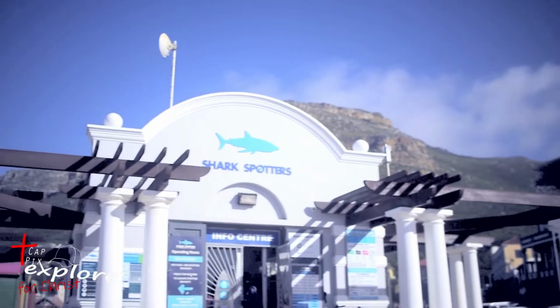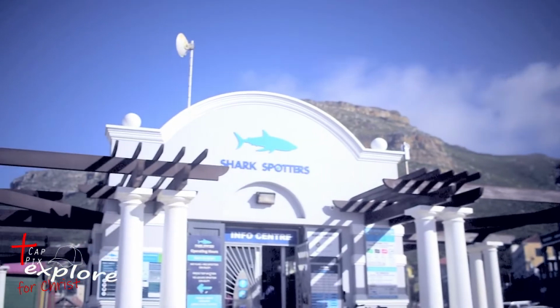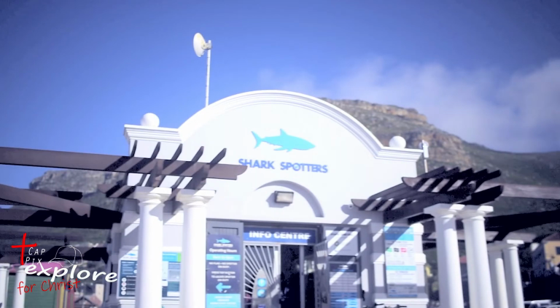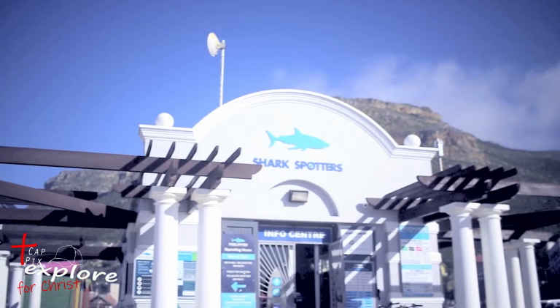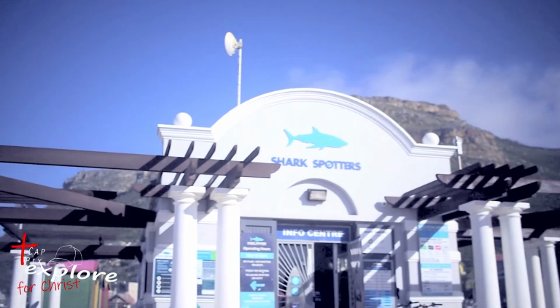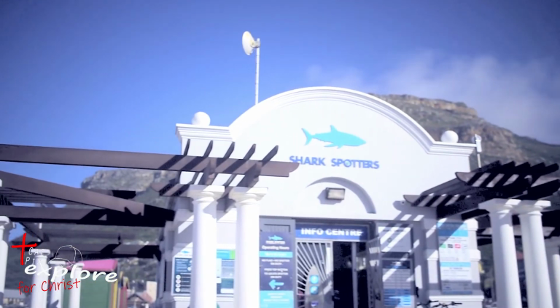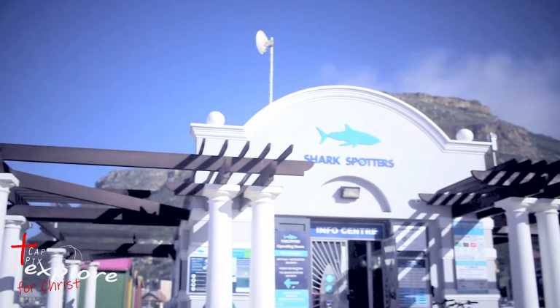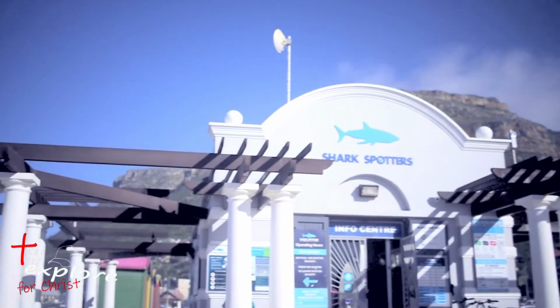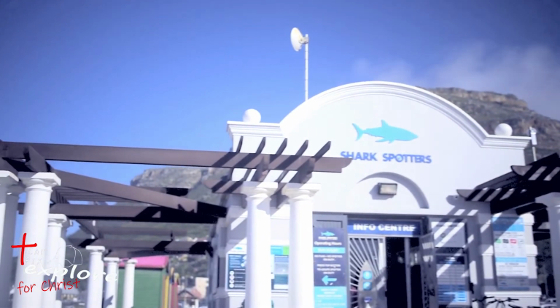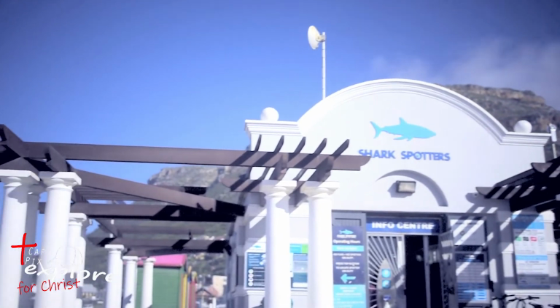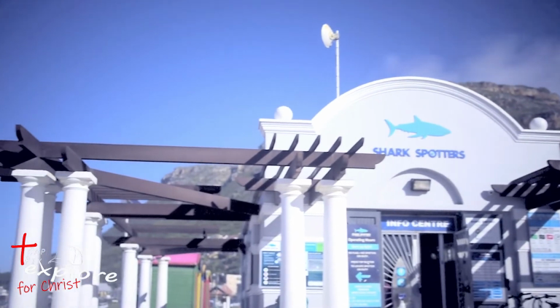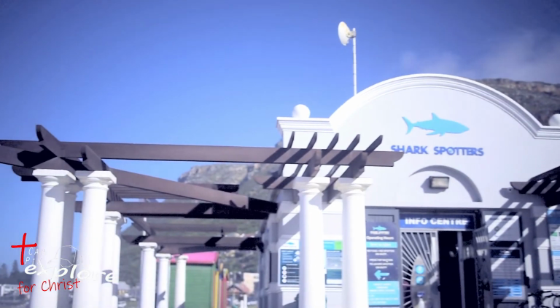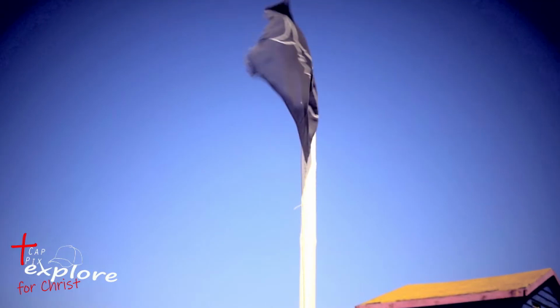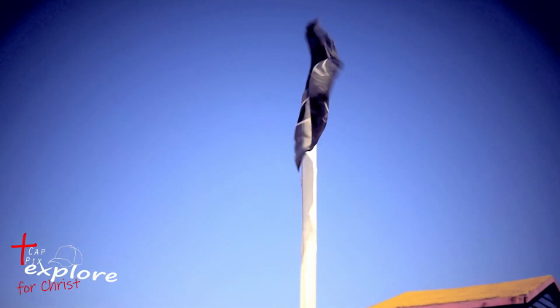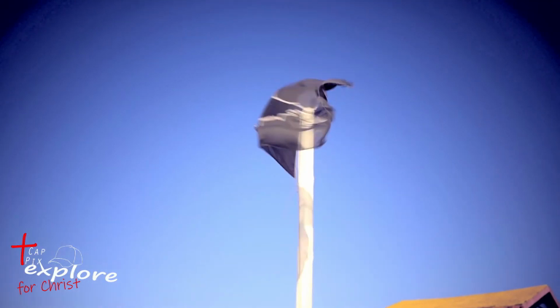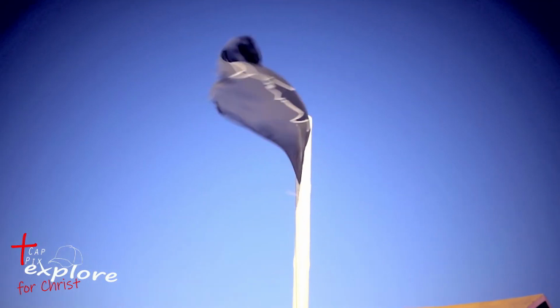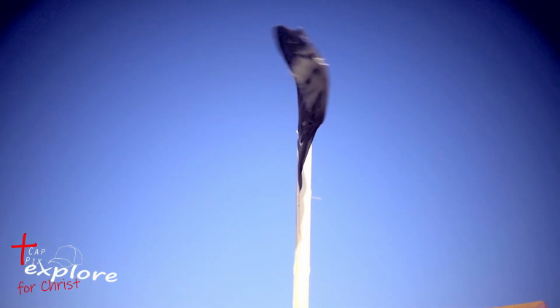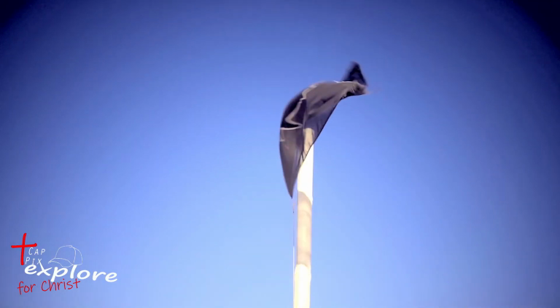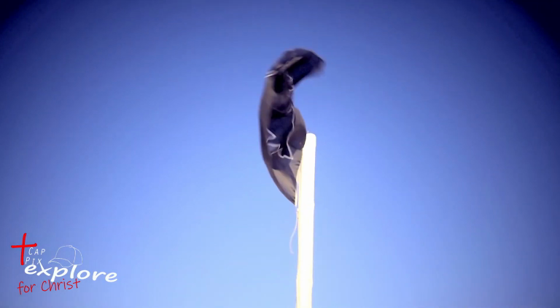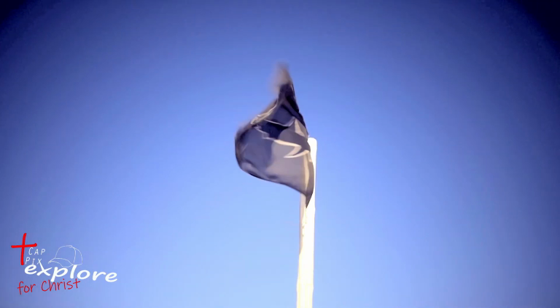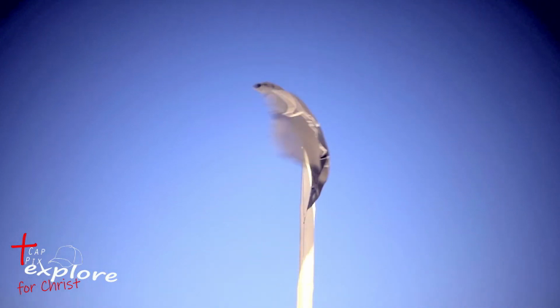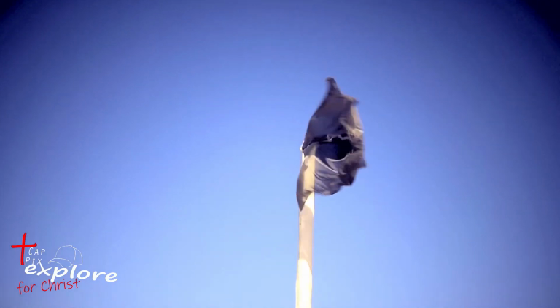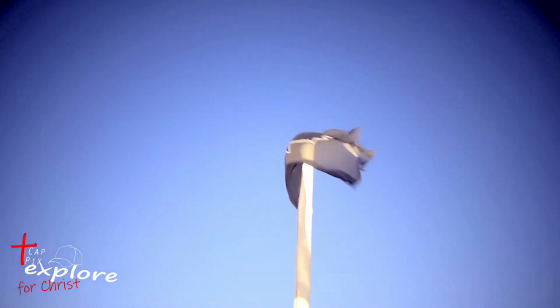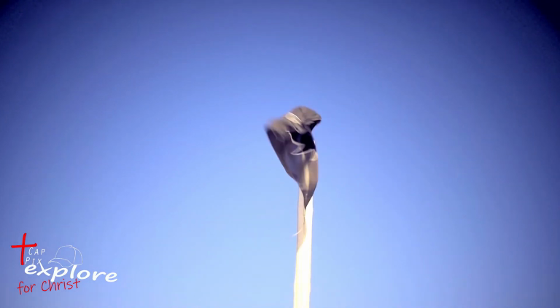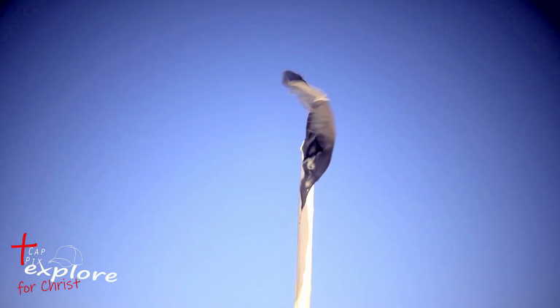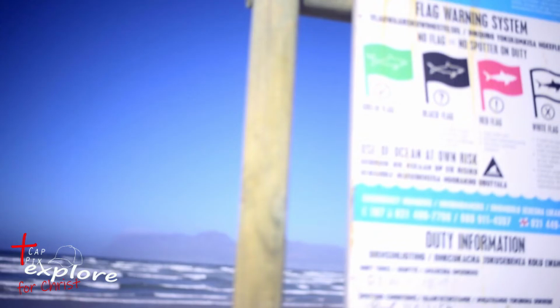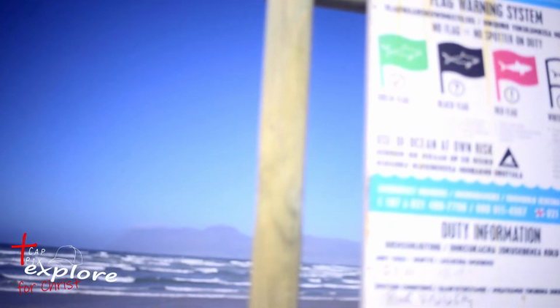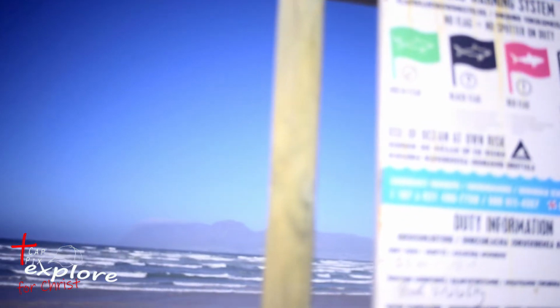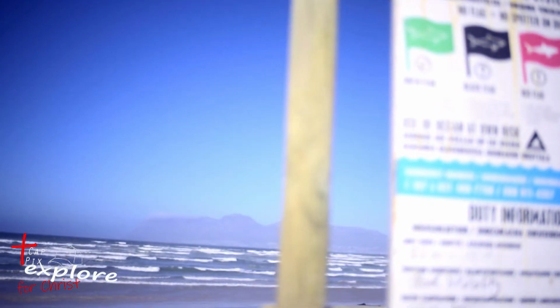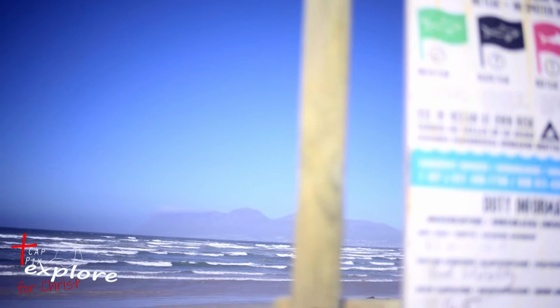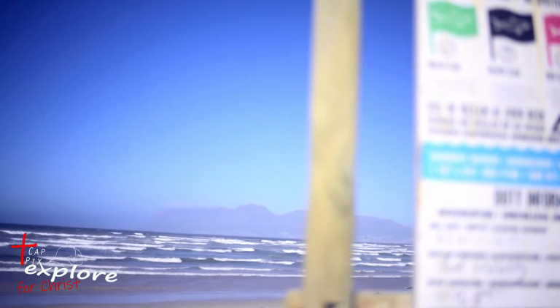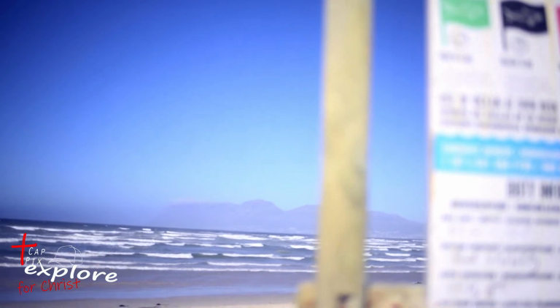The beach is under the watchful eyes of the shark spotters that keep you up to date on the shark conditions.